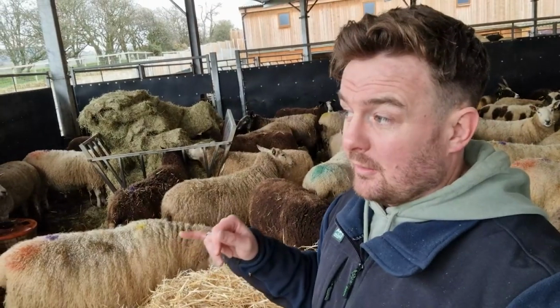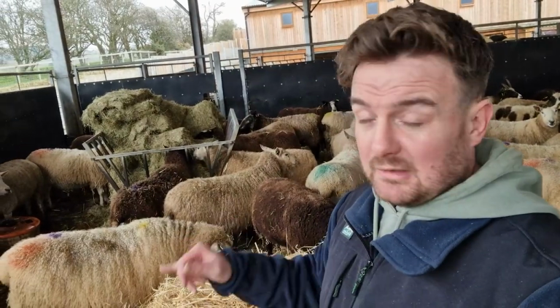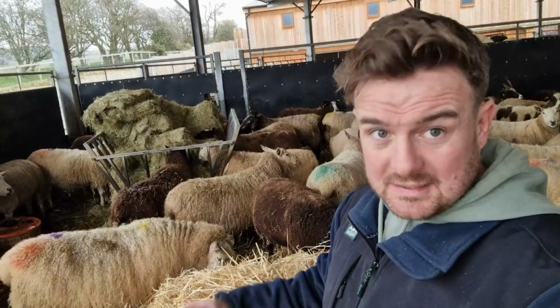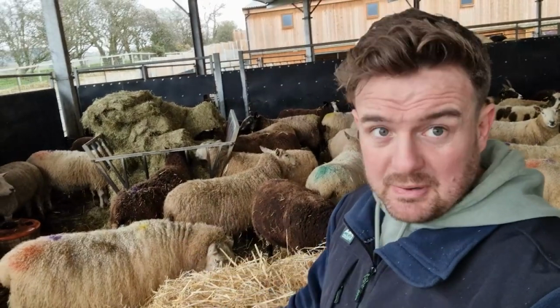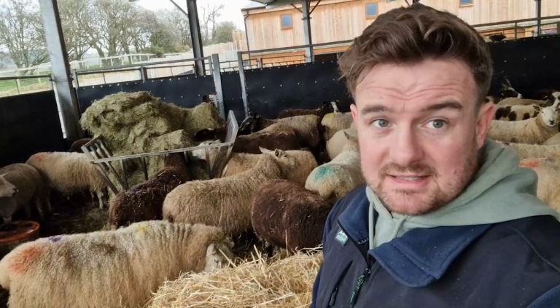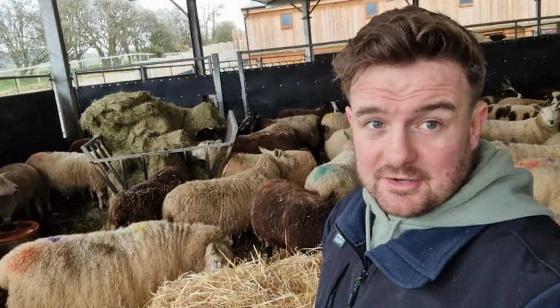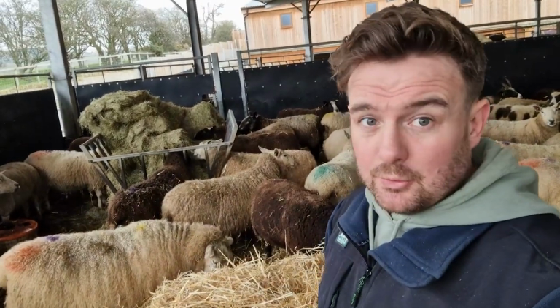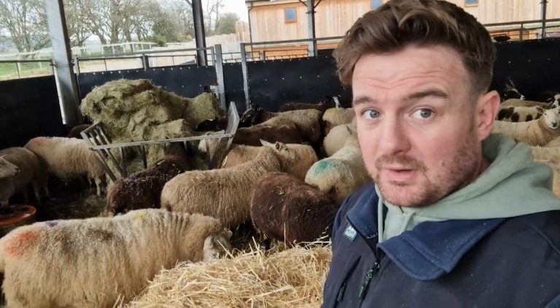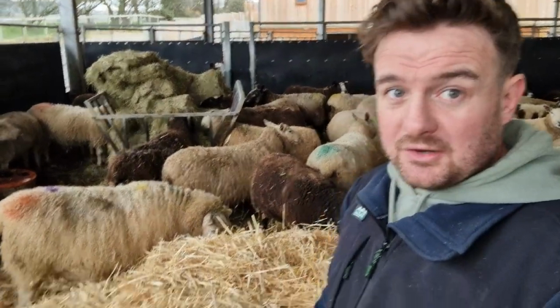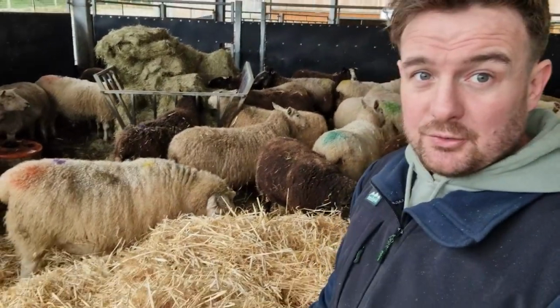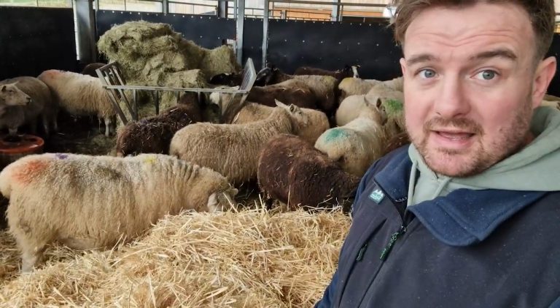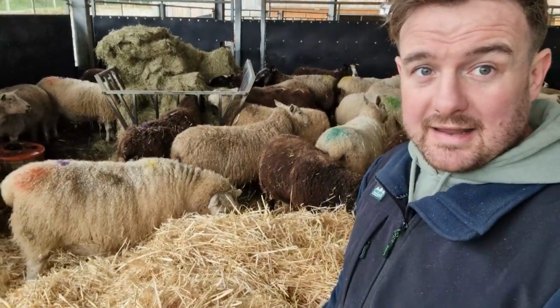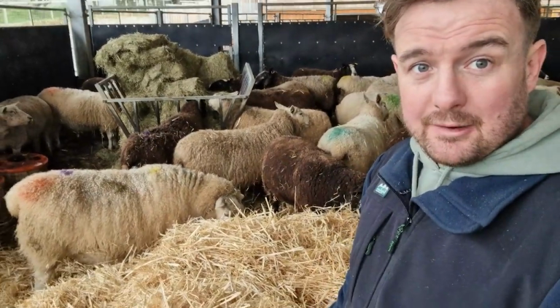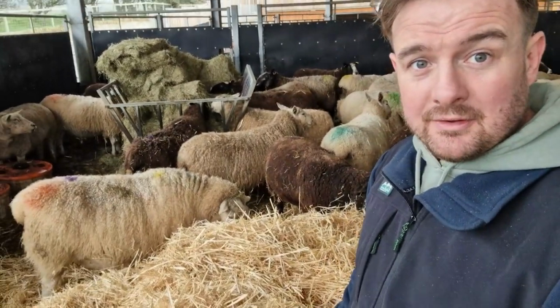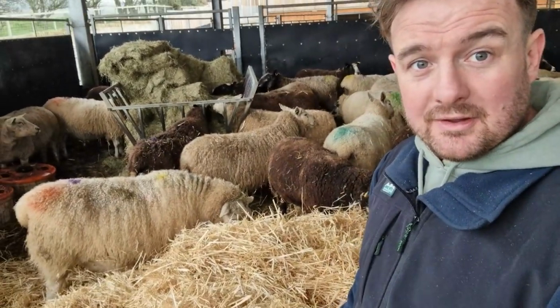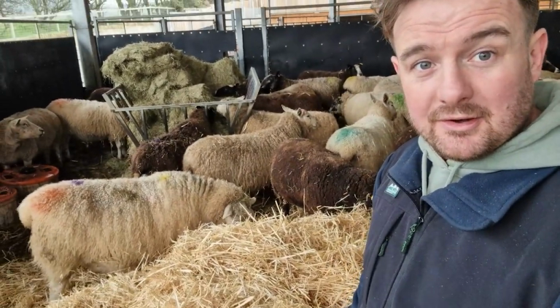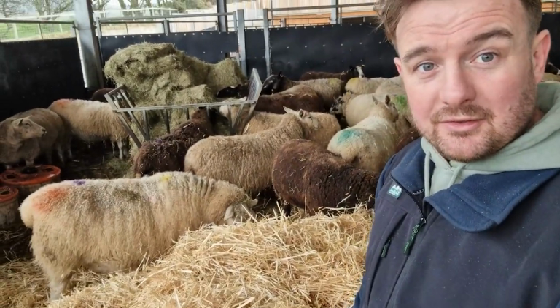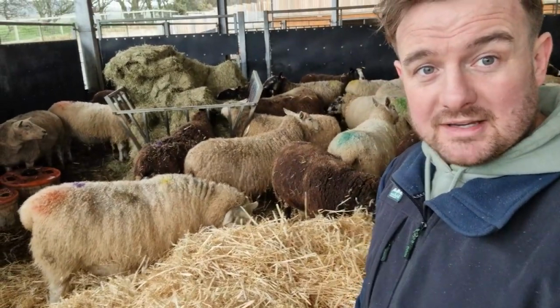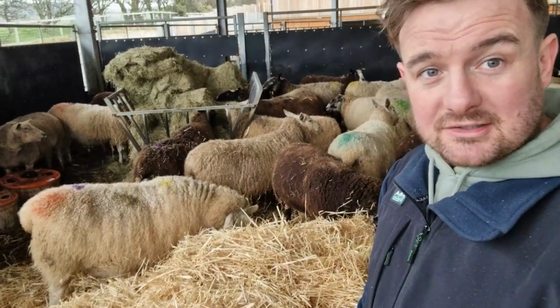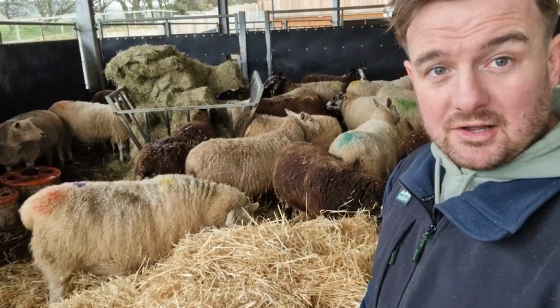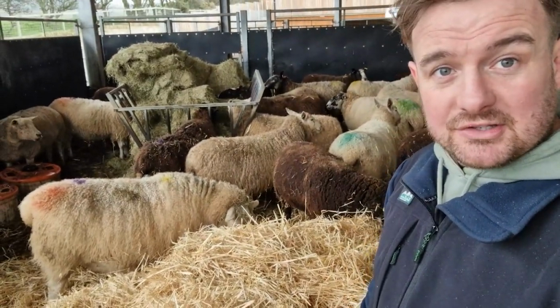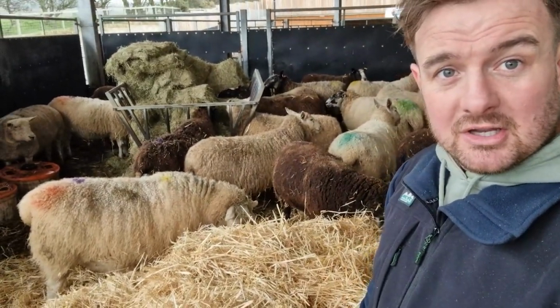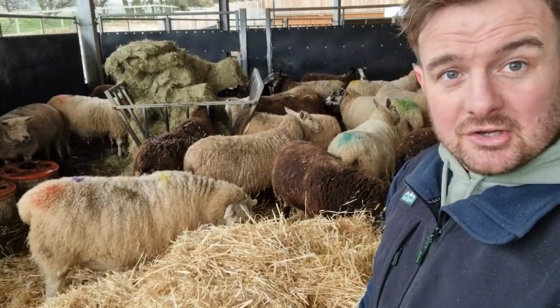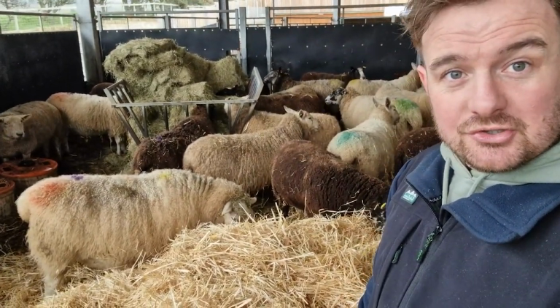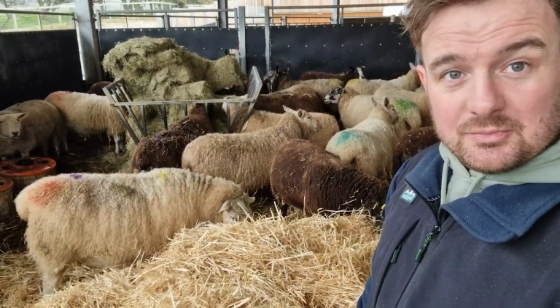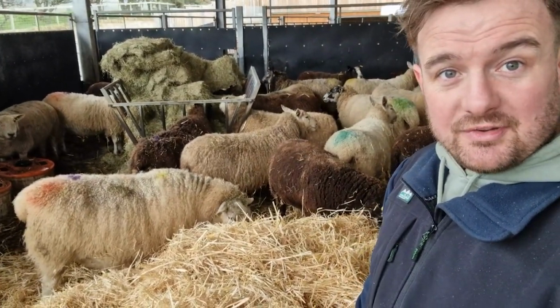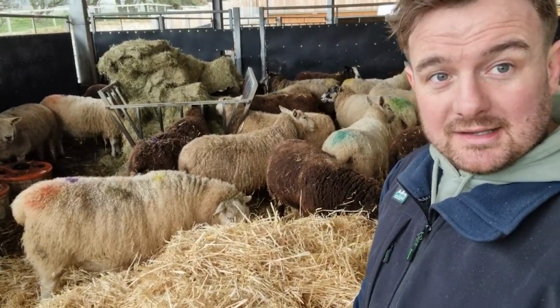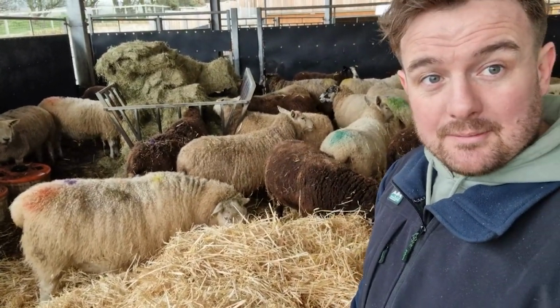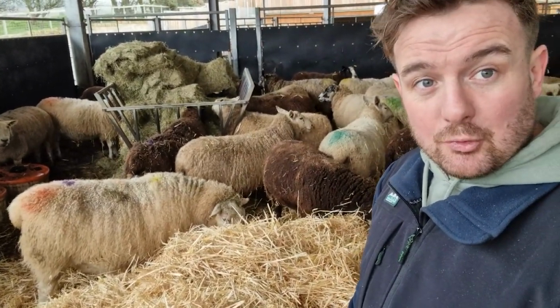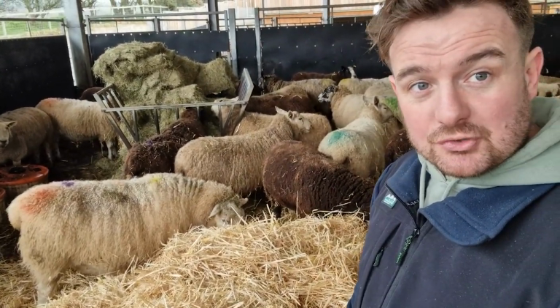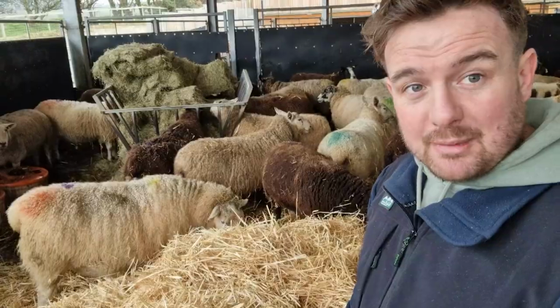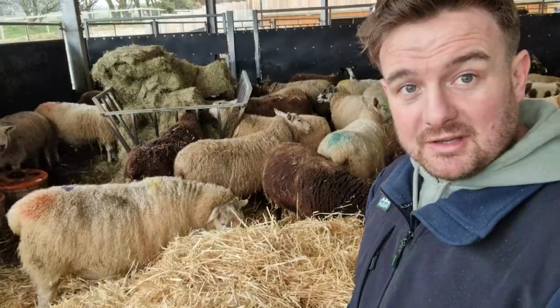Last pen to do. We're going to do that now and all these lot should be feeling much happier.